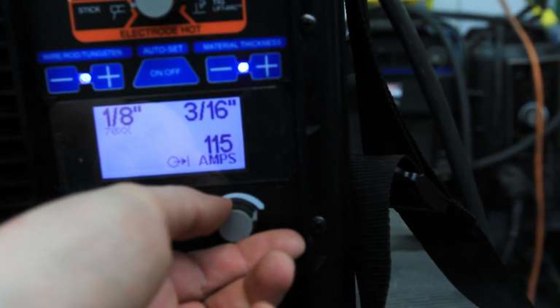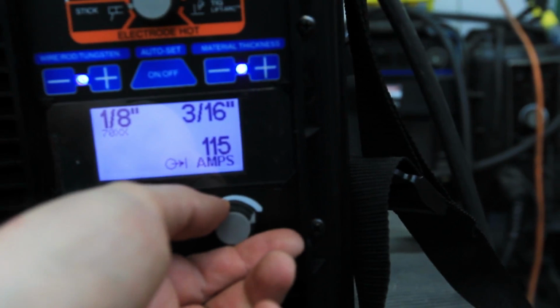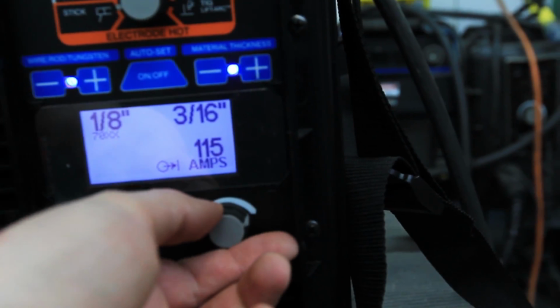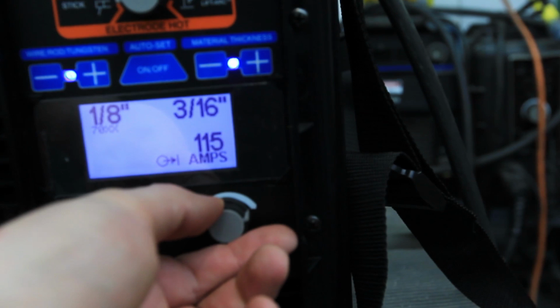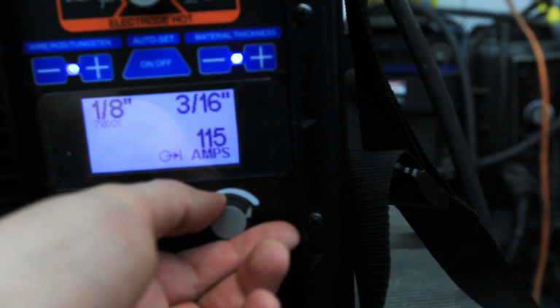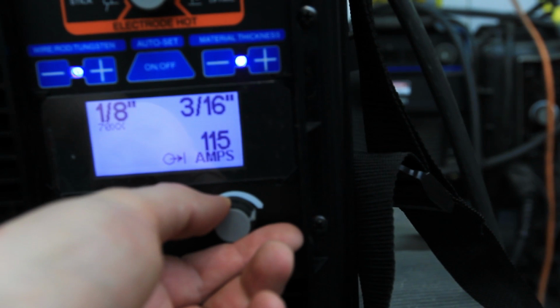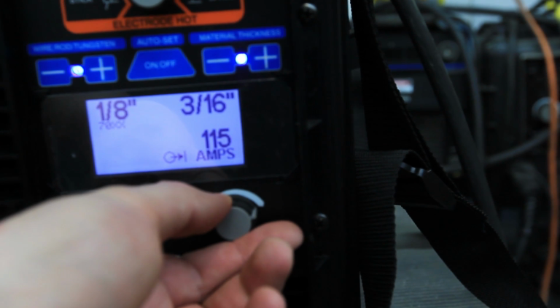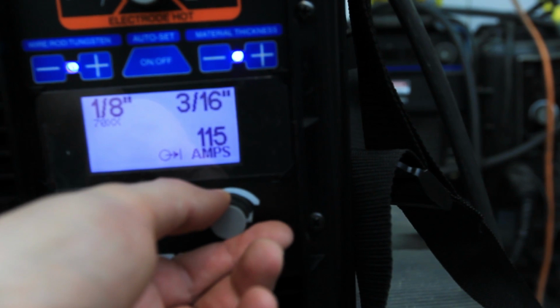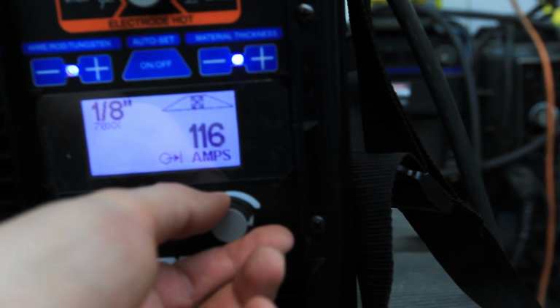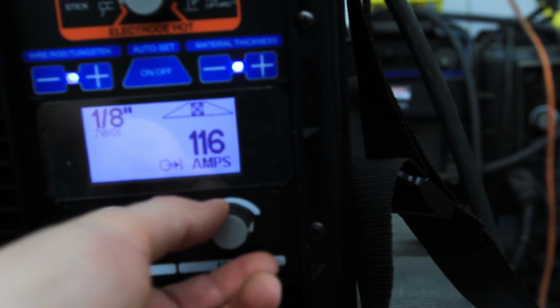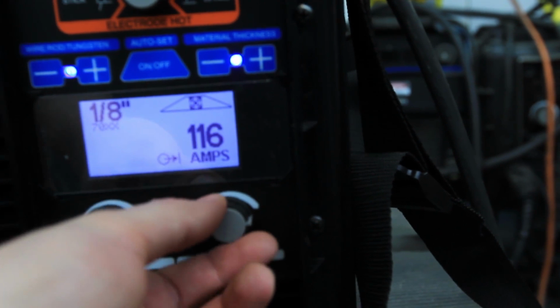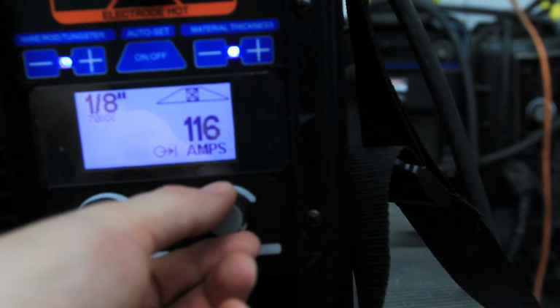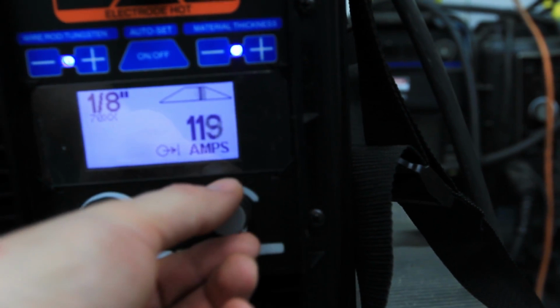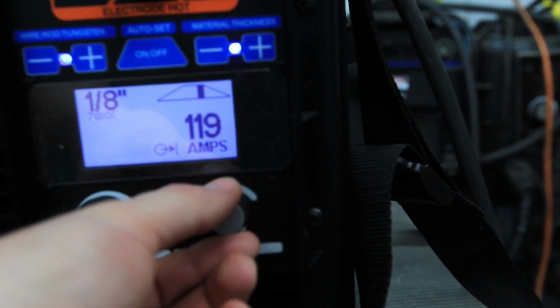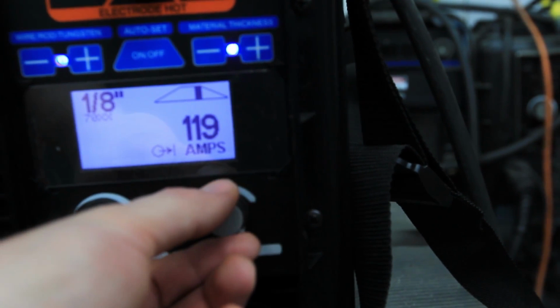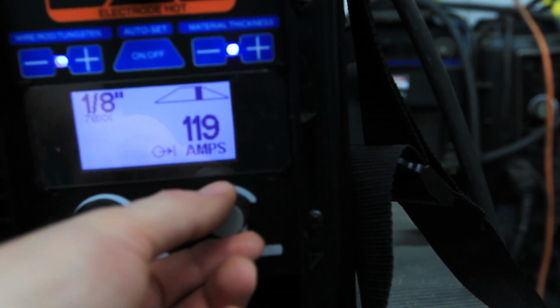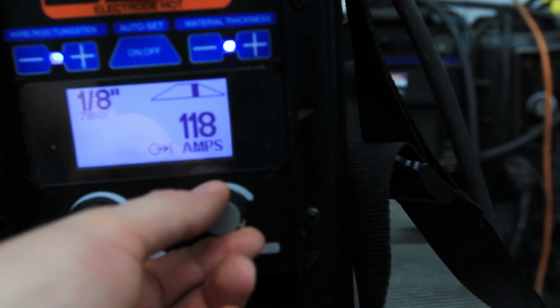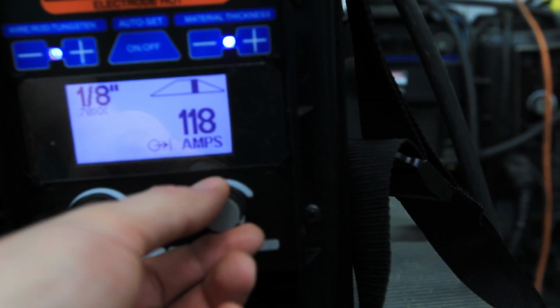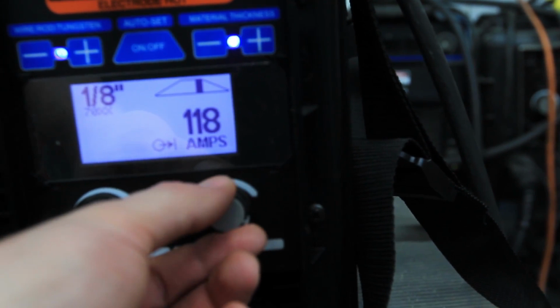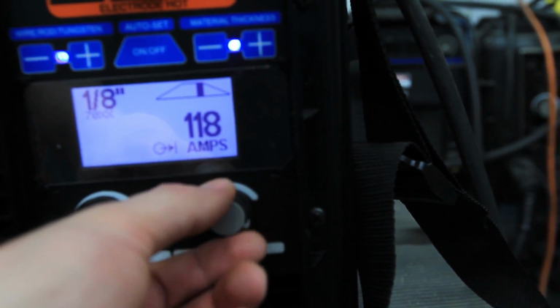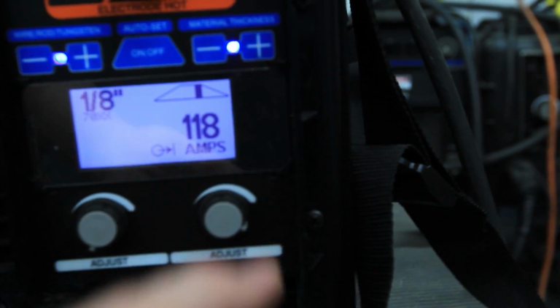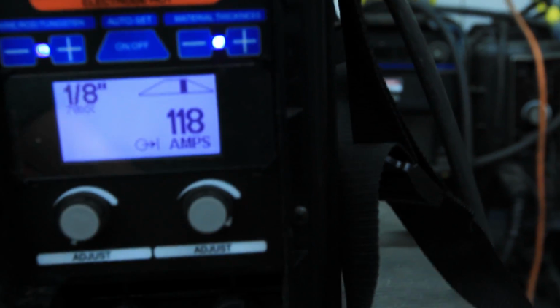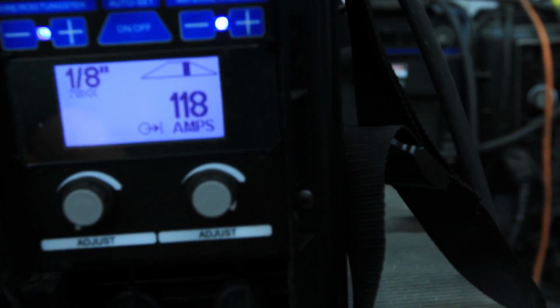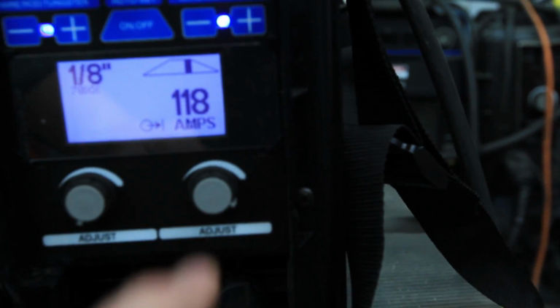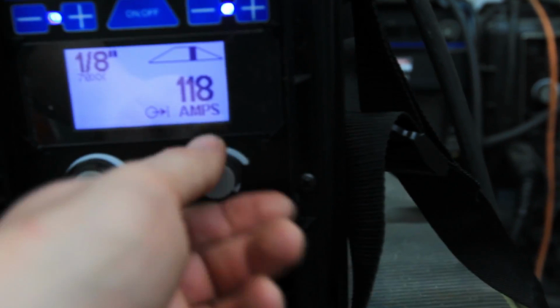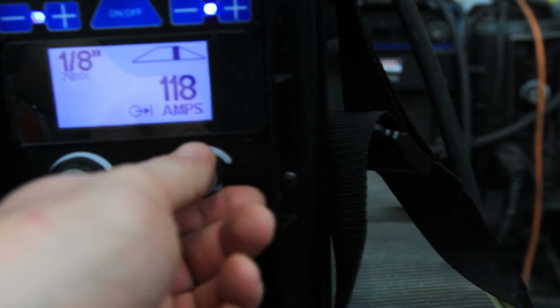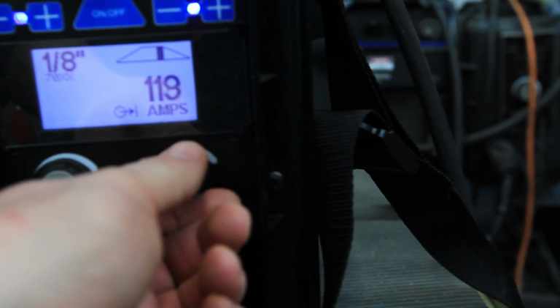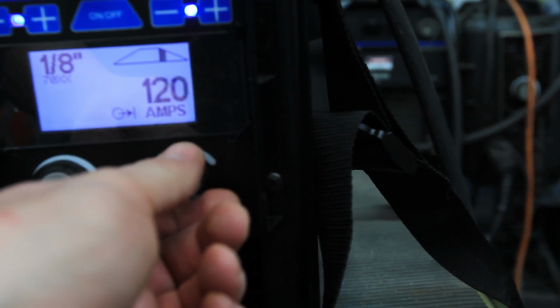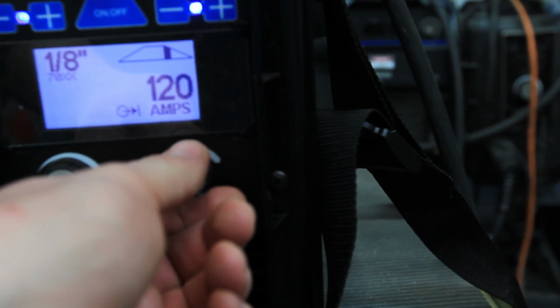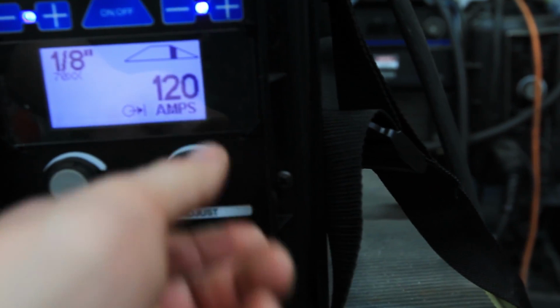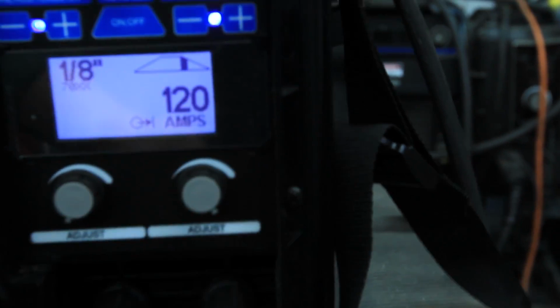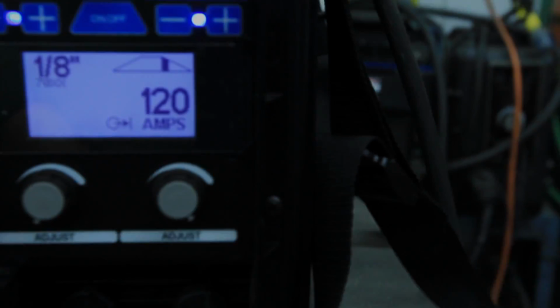These are all flat position welds and they're going to be a little hot, so I think we'll just go up to about 120.